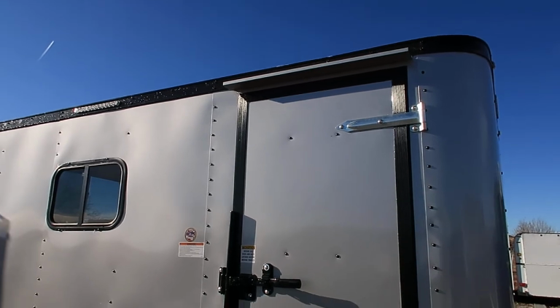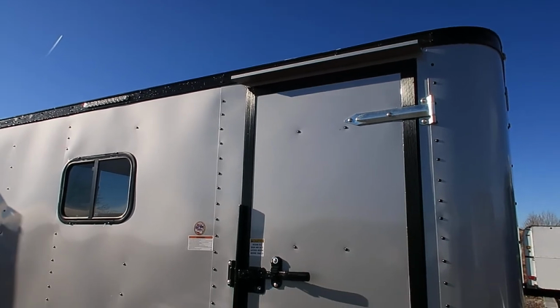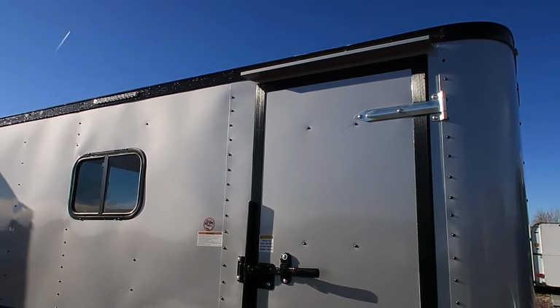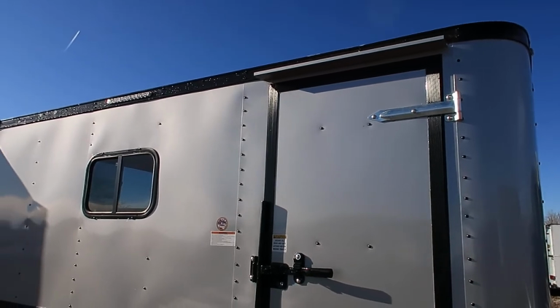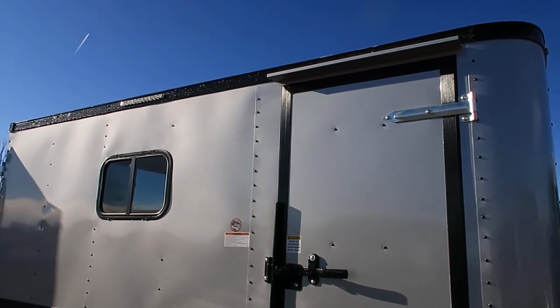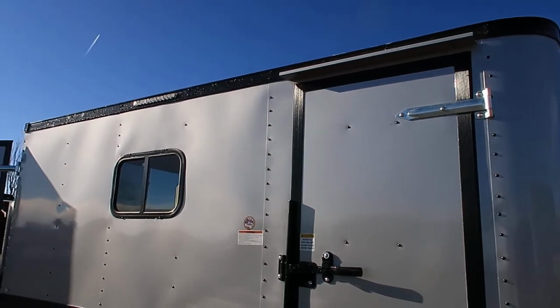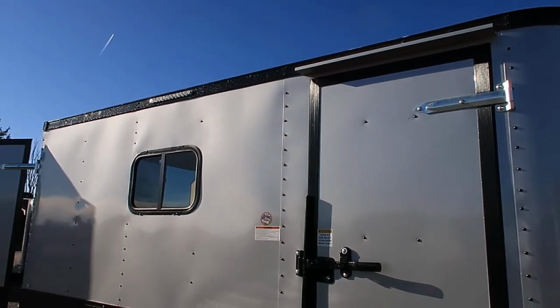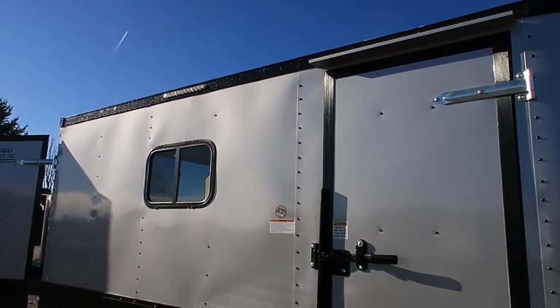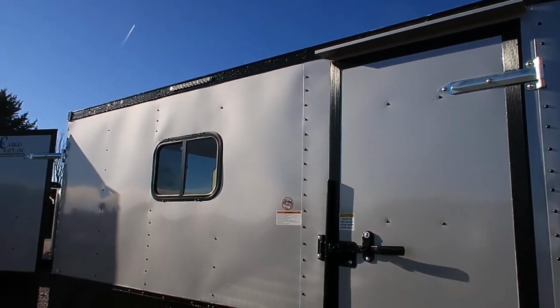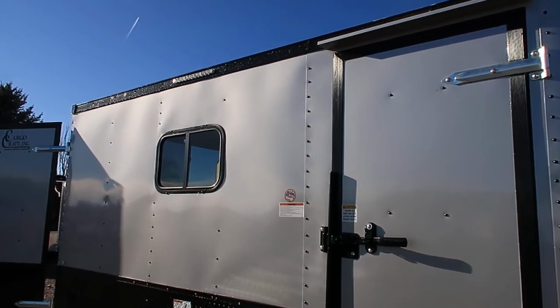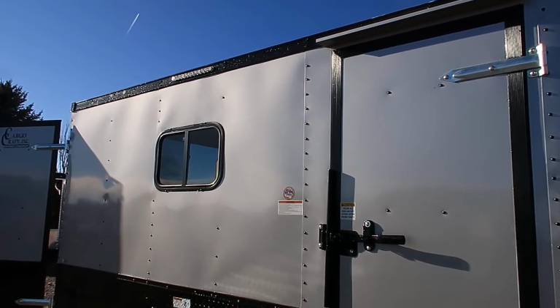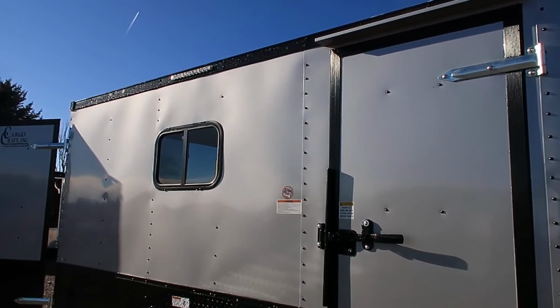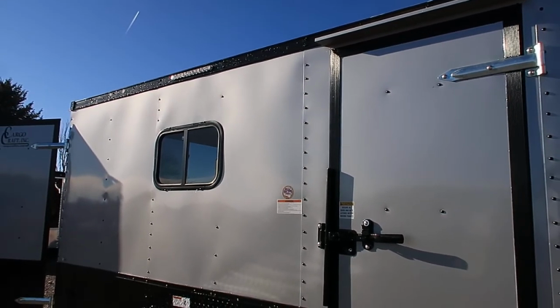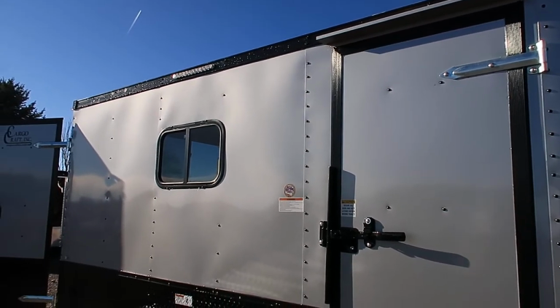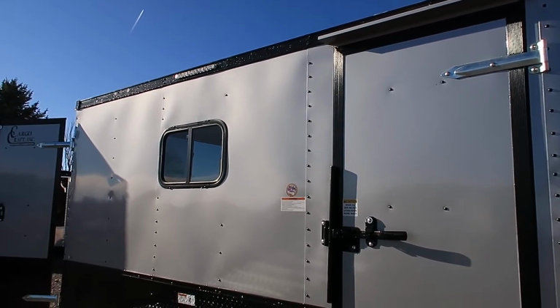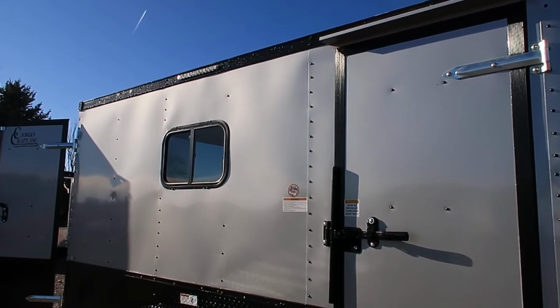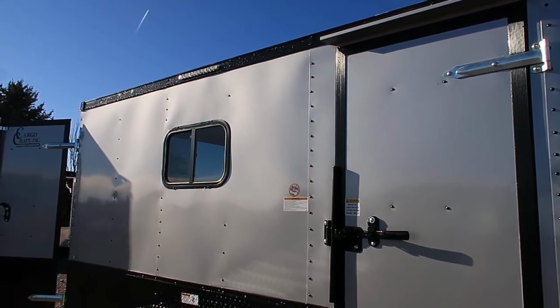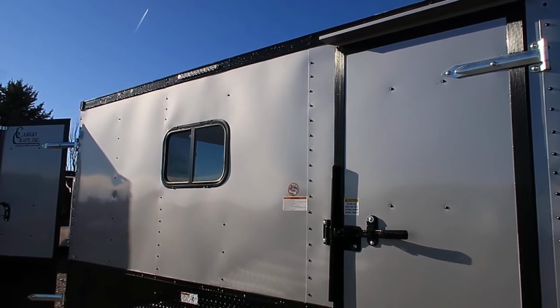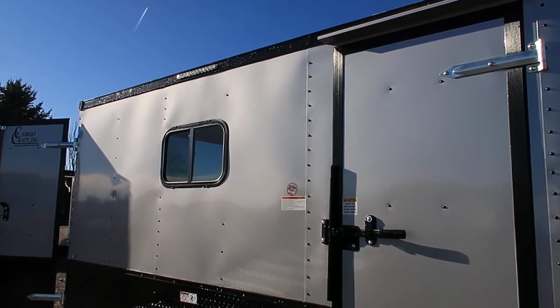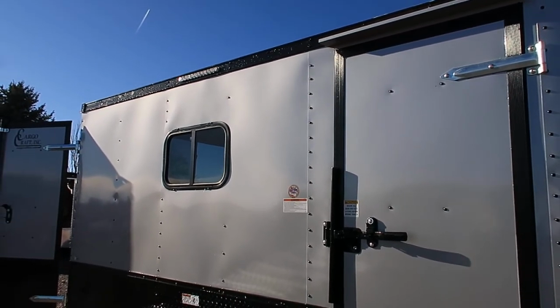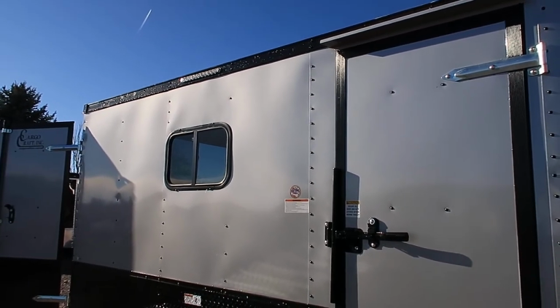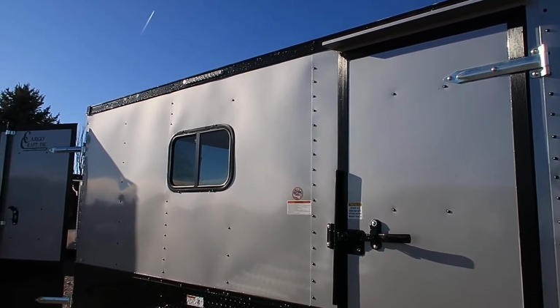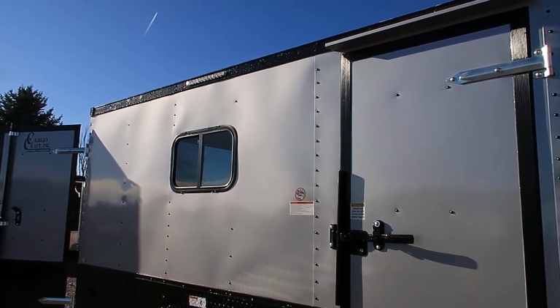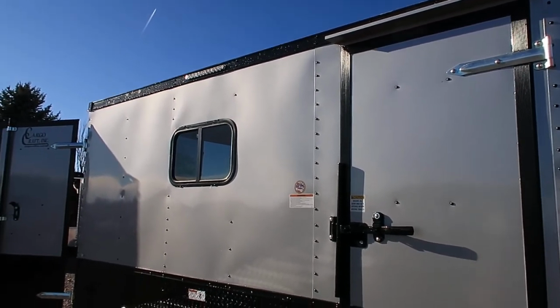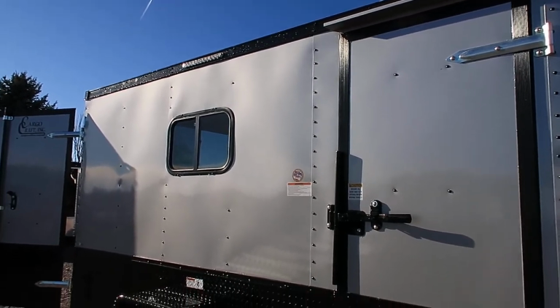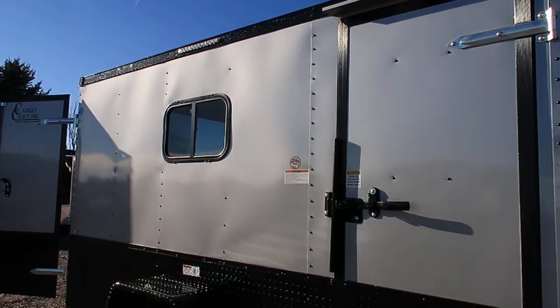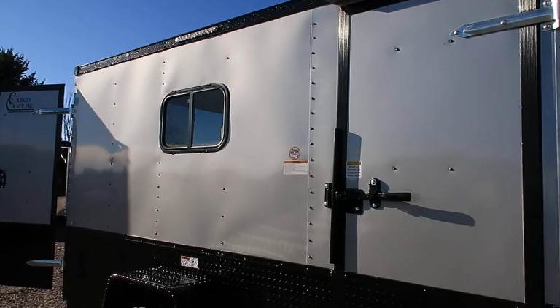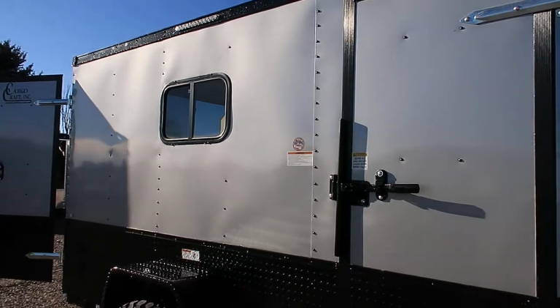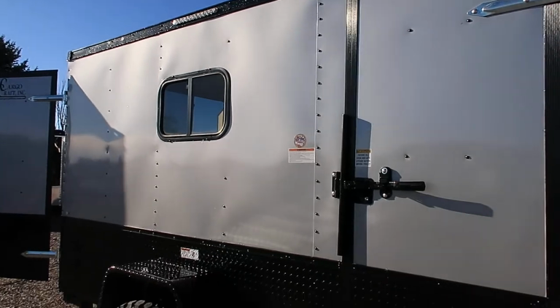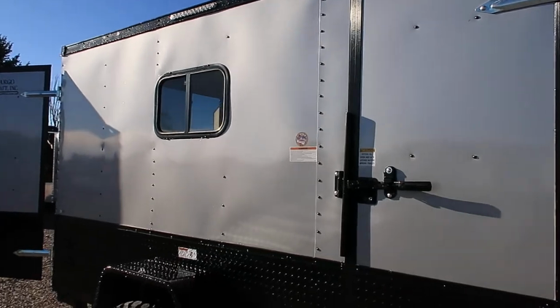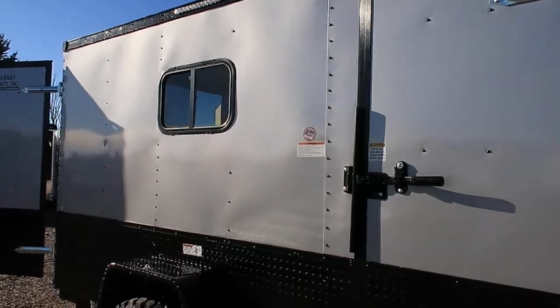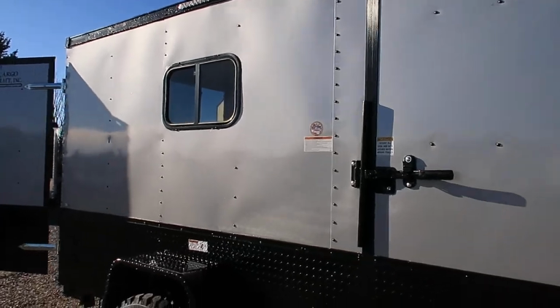This one is also equipped with four exterior LED strip lights, so you're going to have exterior lighting on every side of the trailer, which we love.